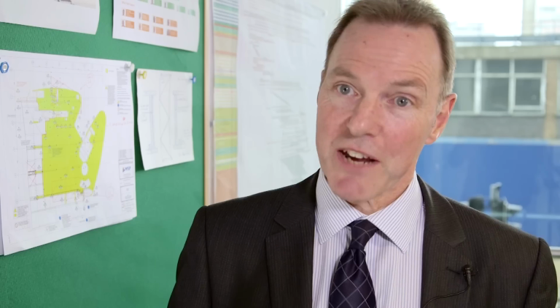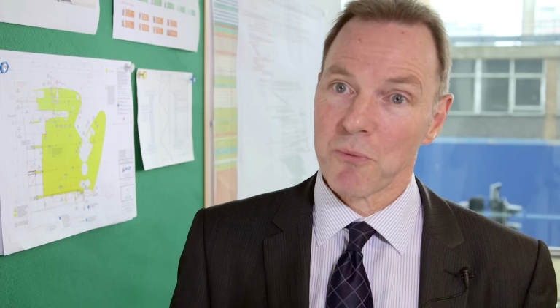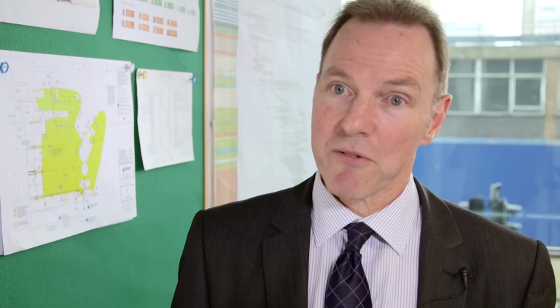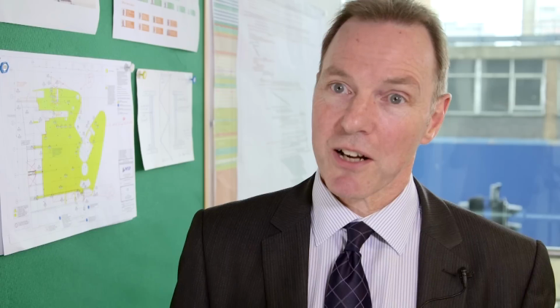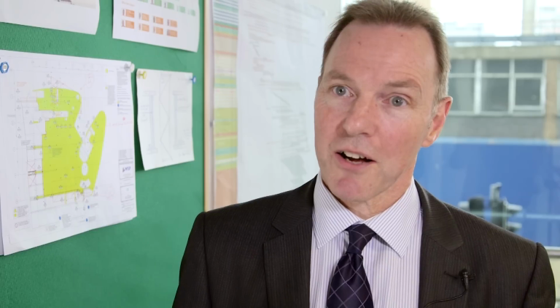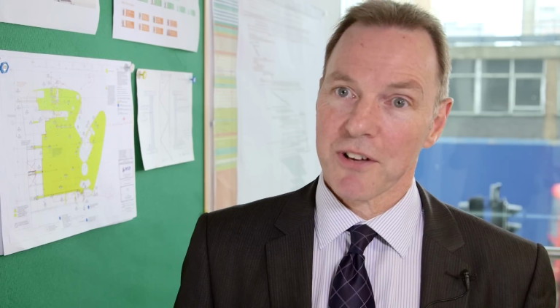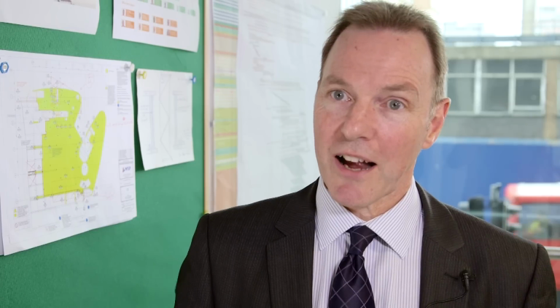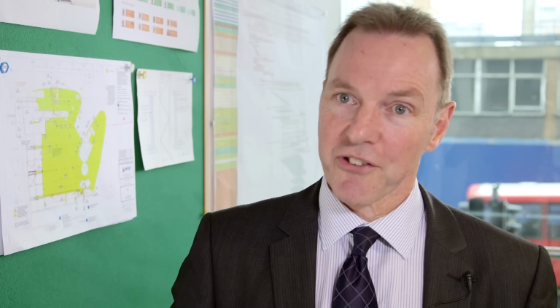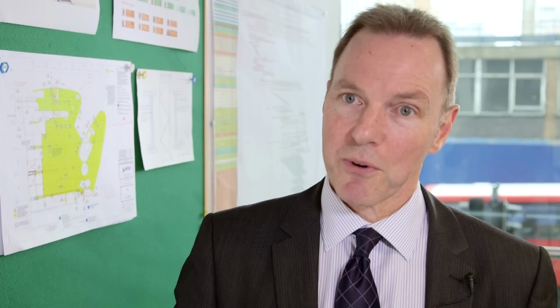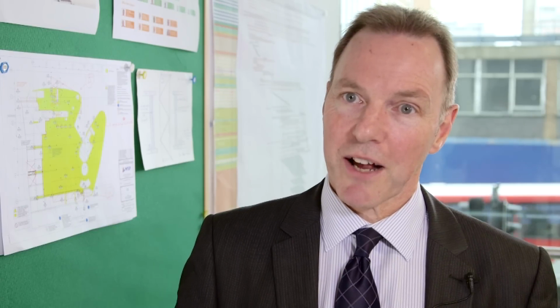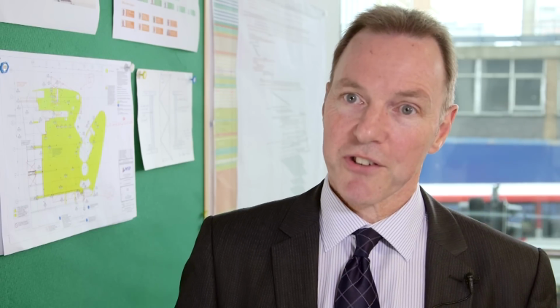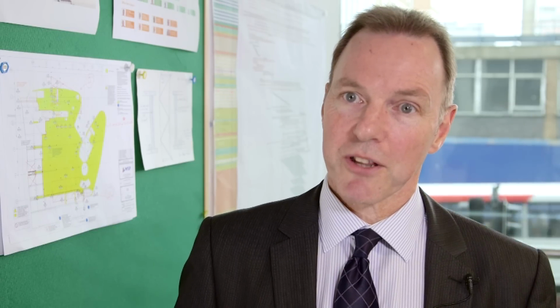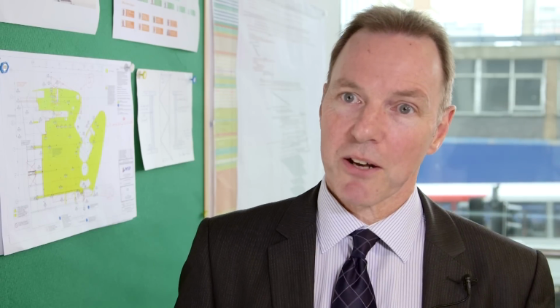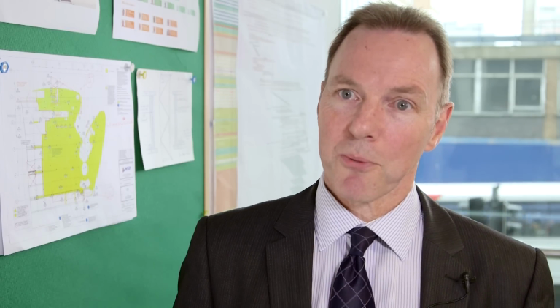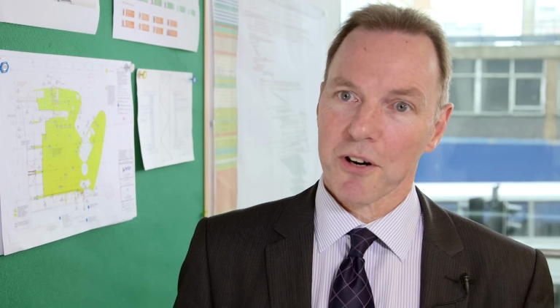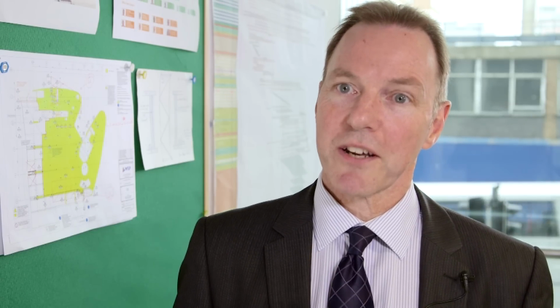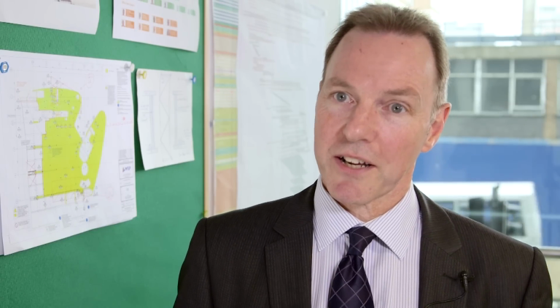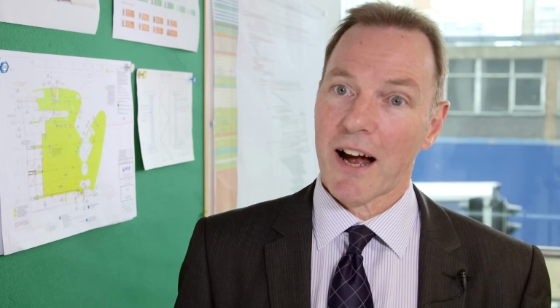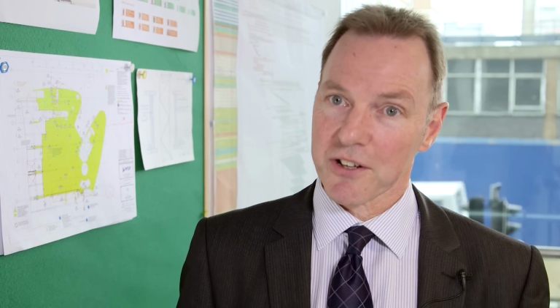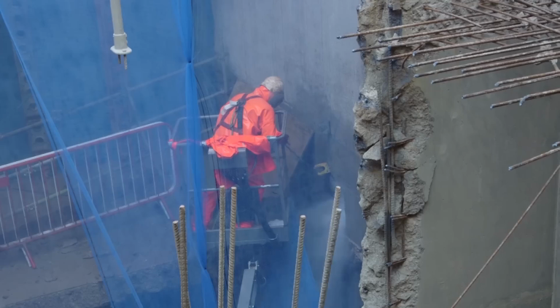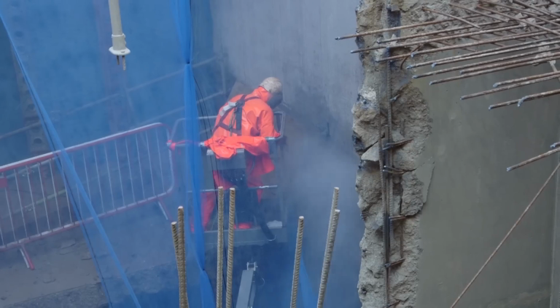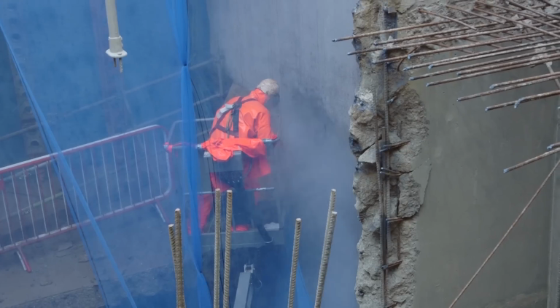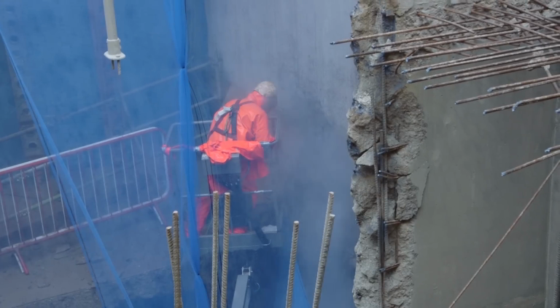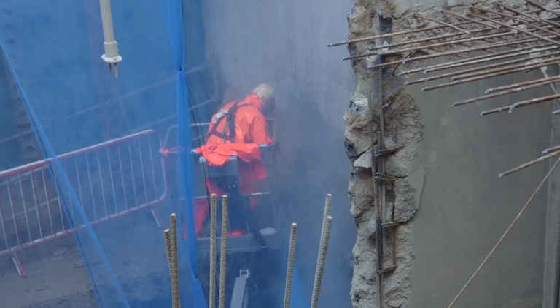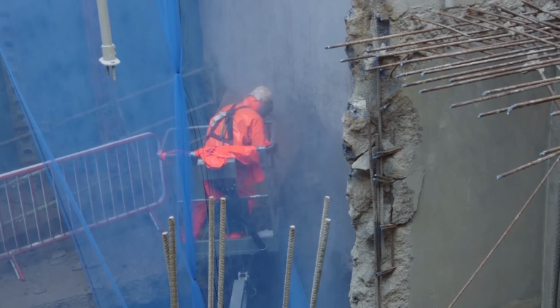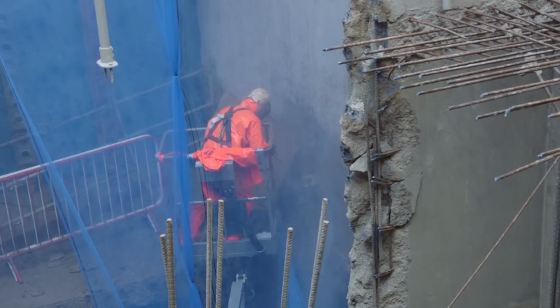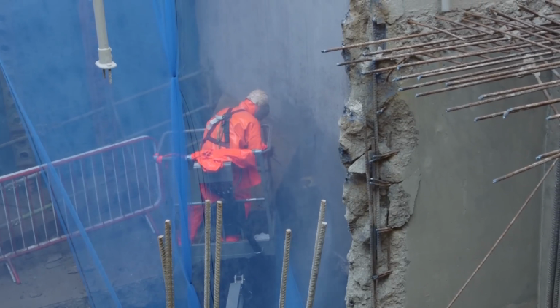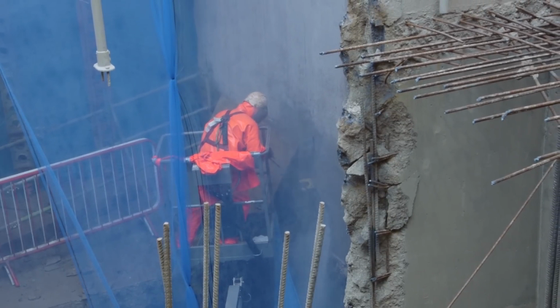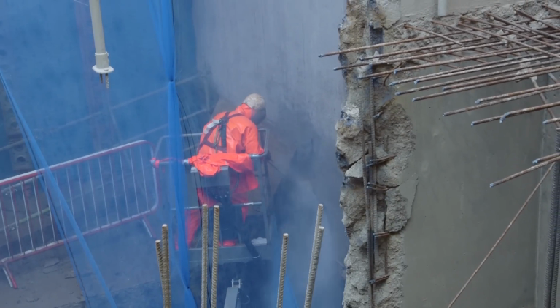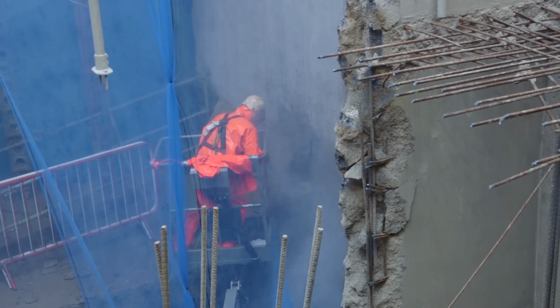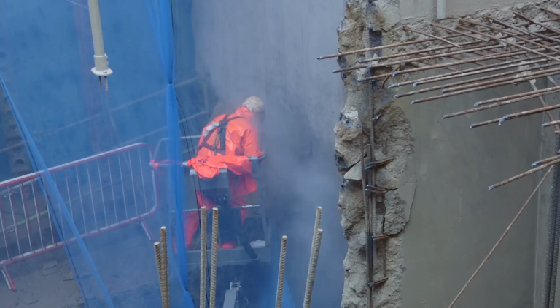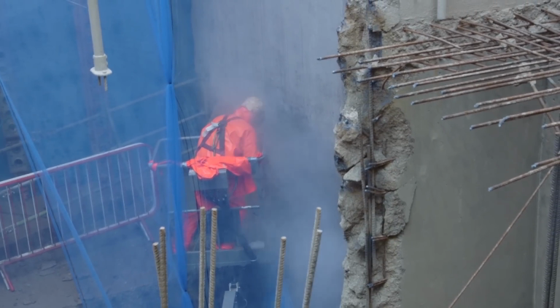We even realise that we've now set the benchmark in how to cut and carve complicated reinforced concrete basements.